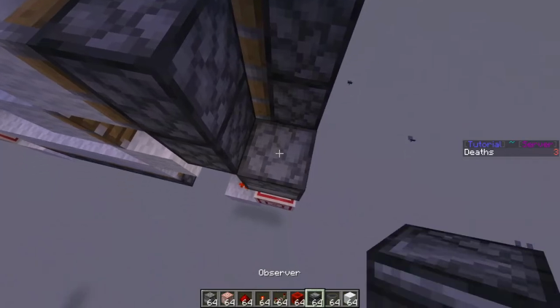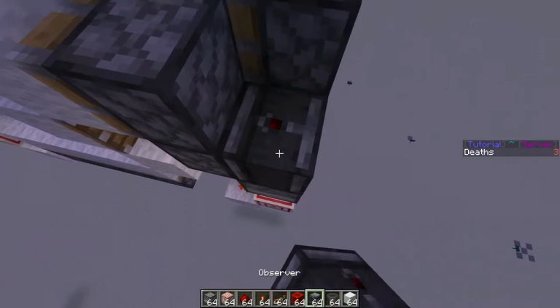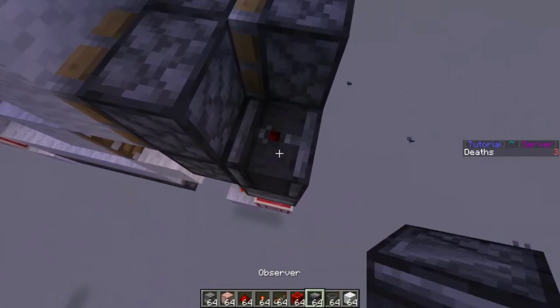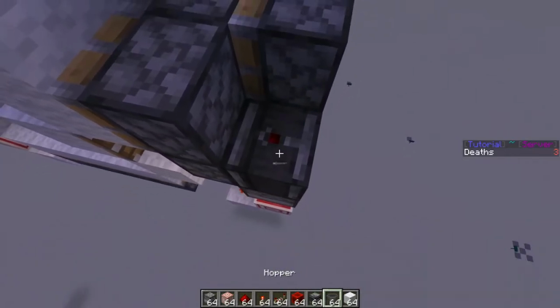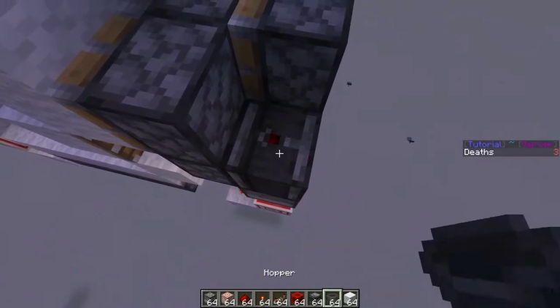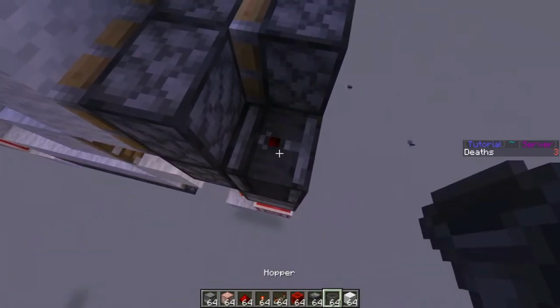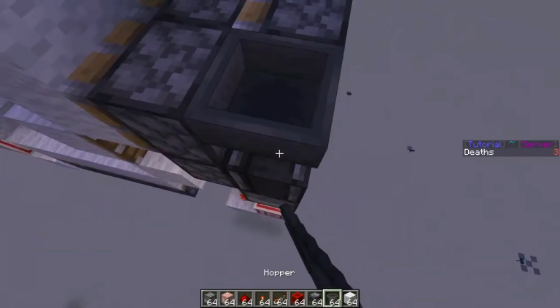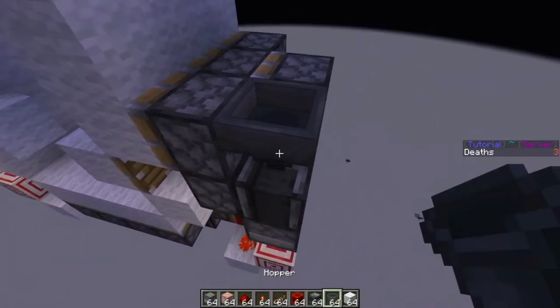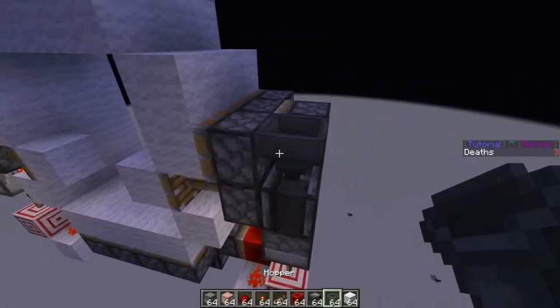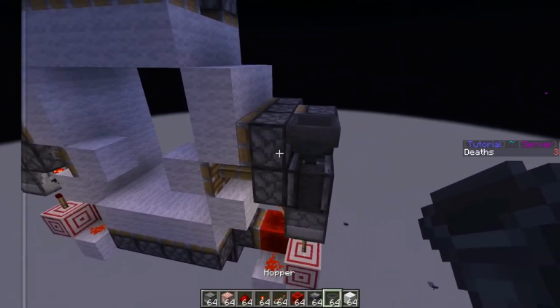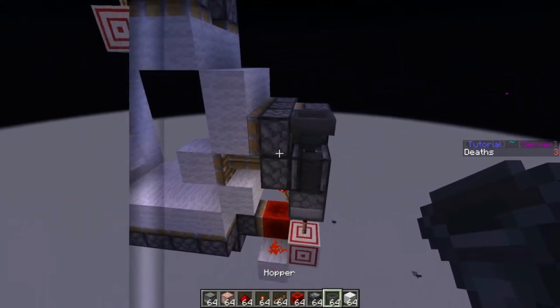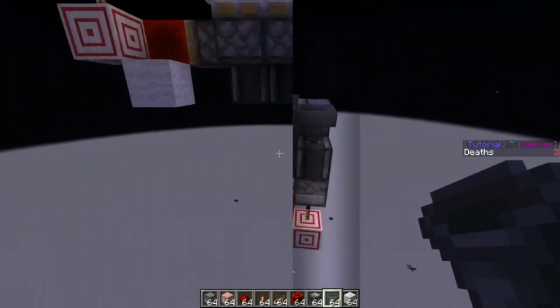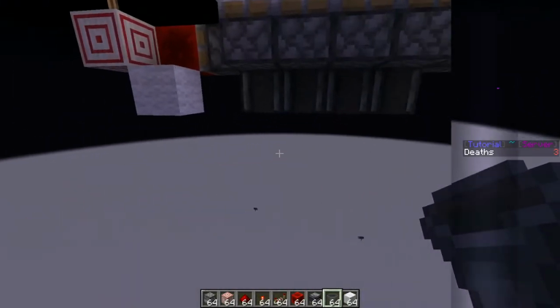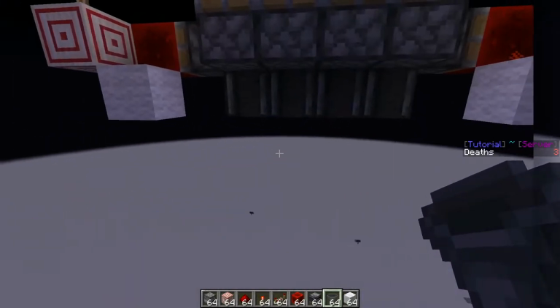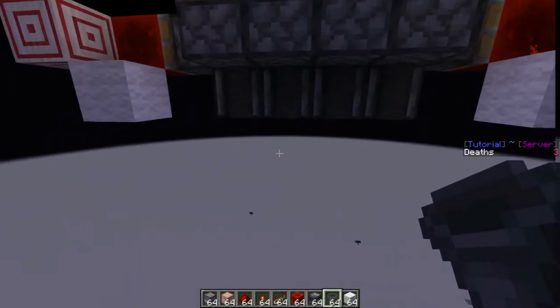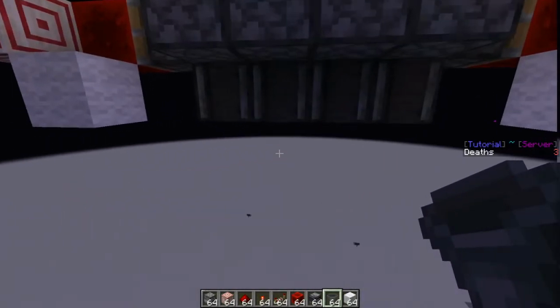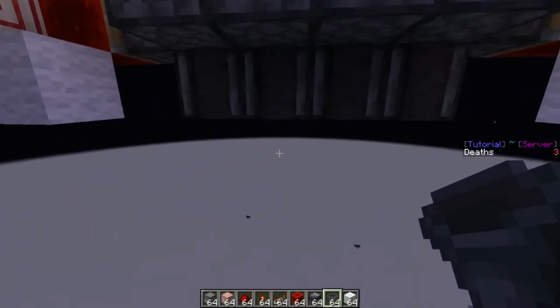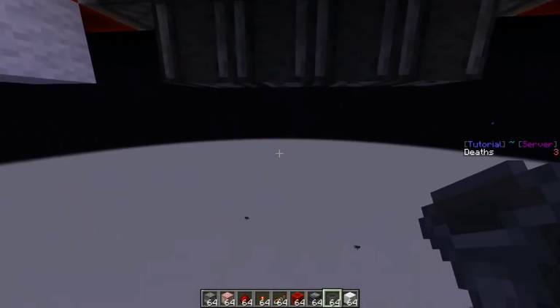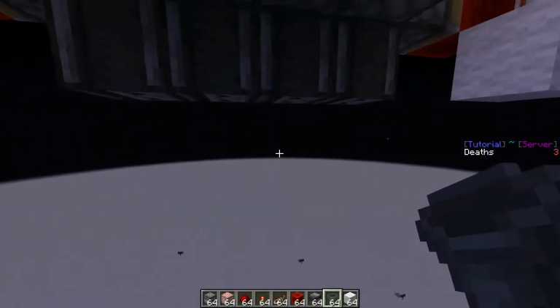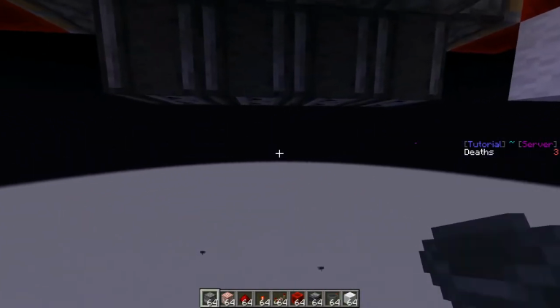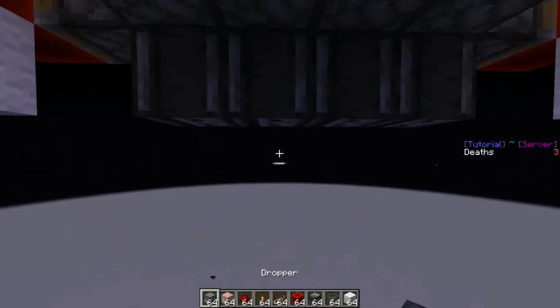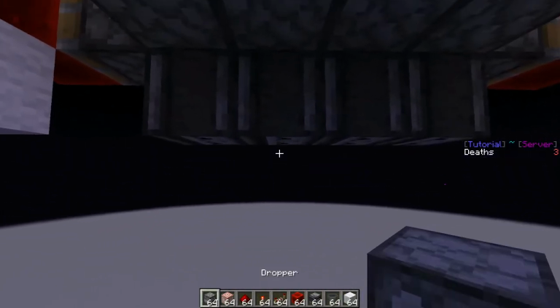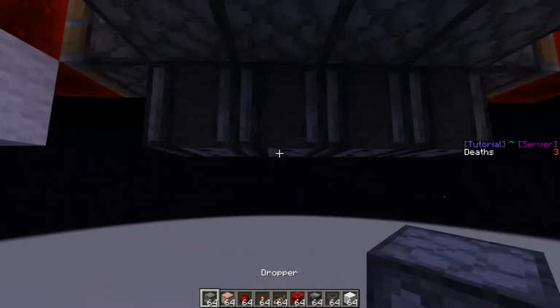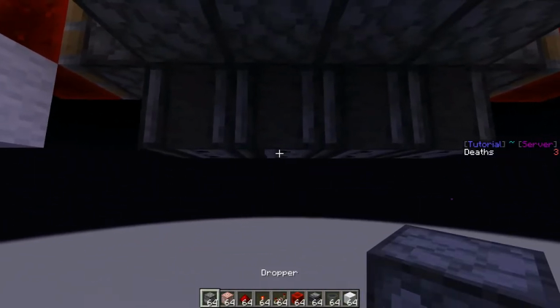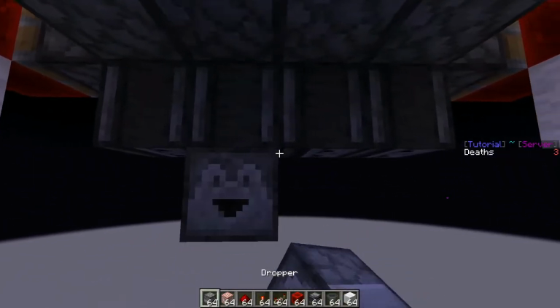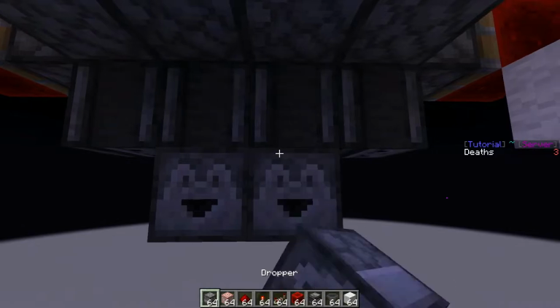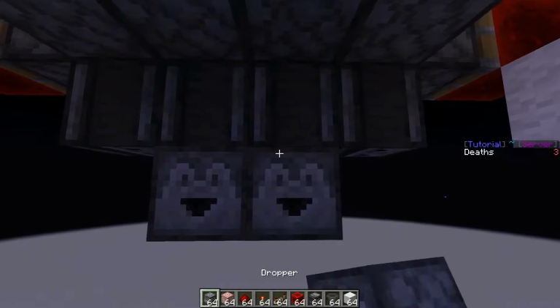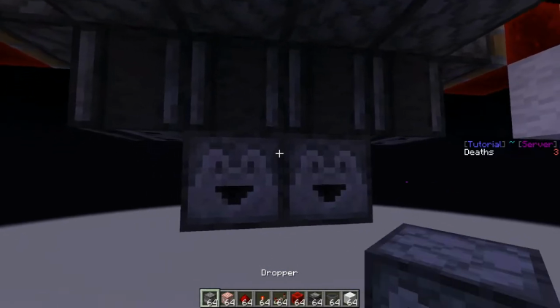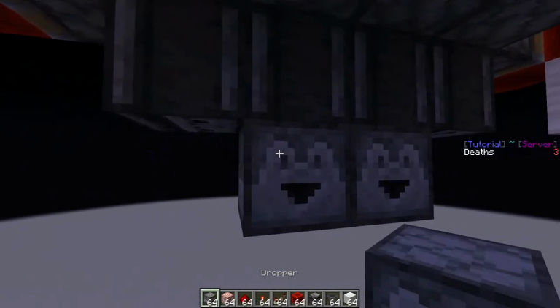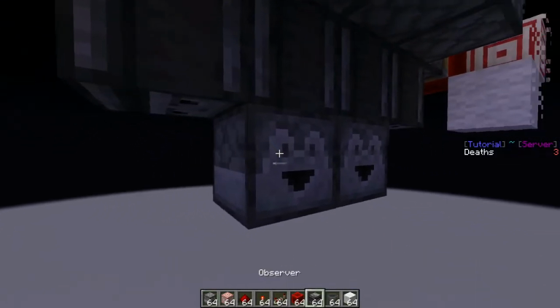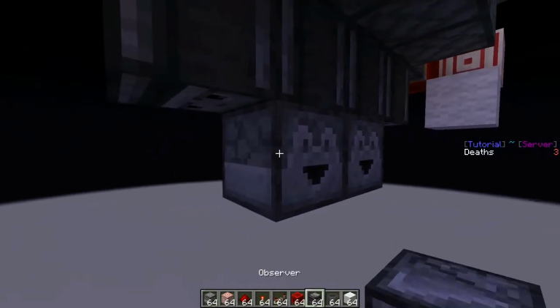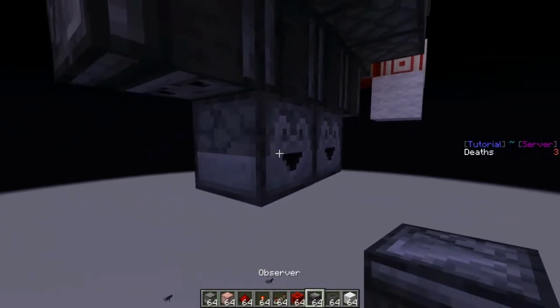Then place an observer and a hopper on that side as well. To finish off the bottom side, place two droppers facing this direction as shown.